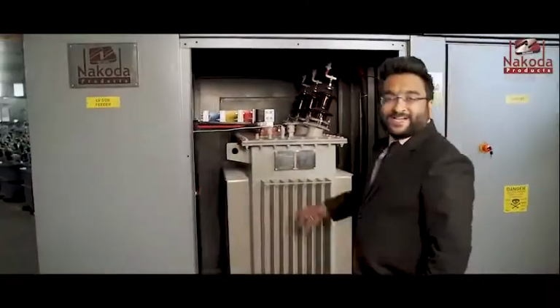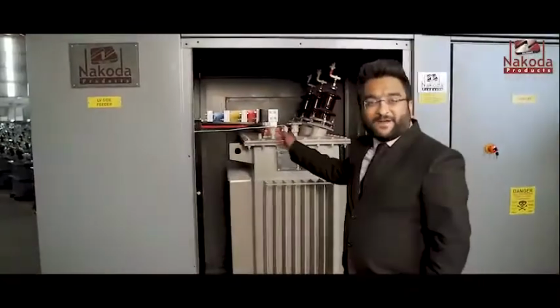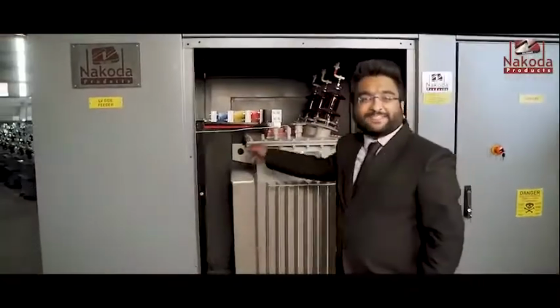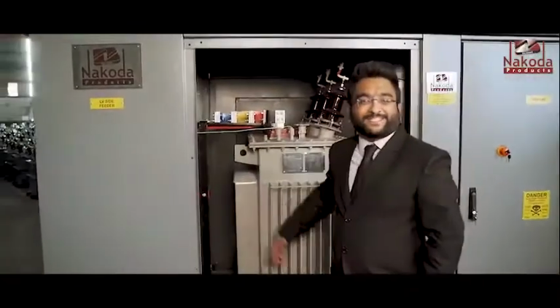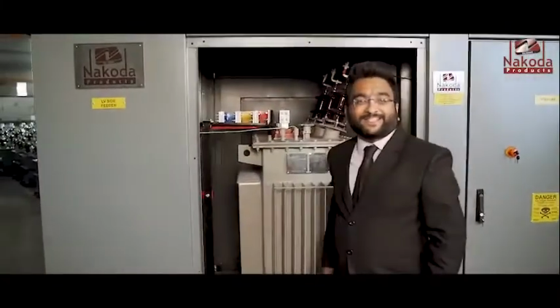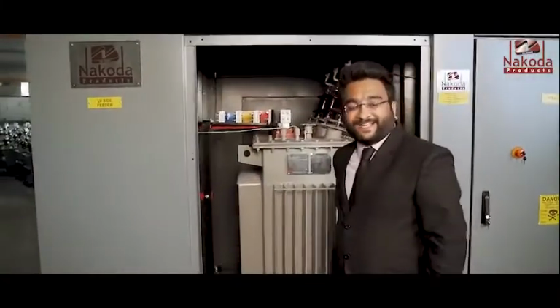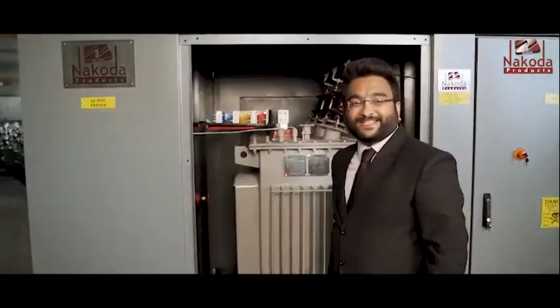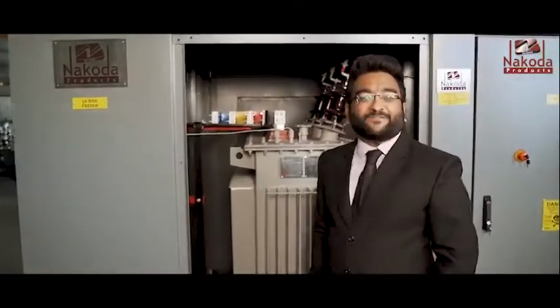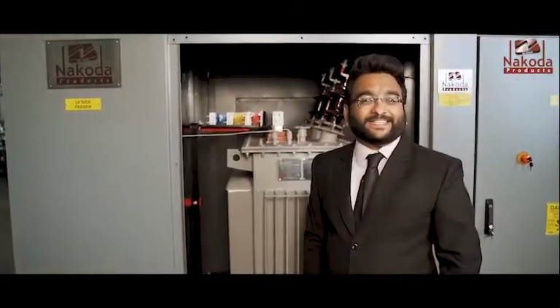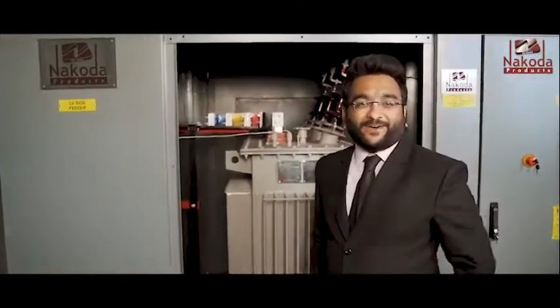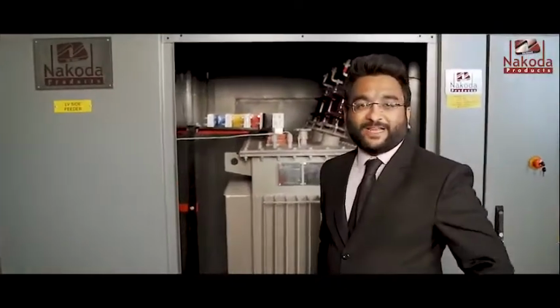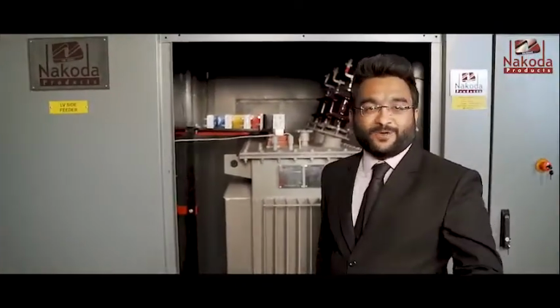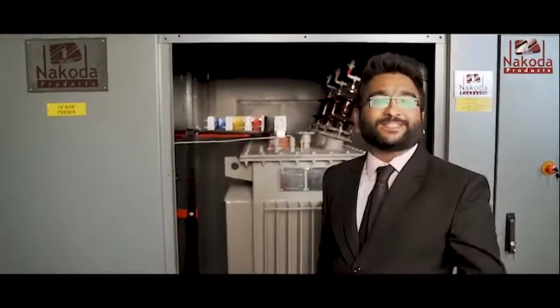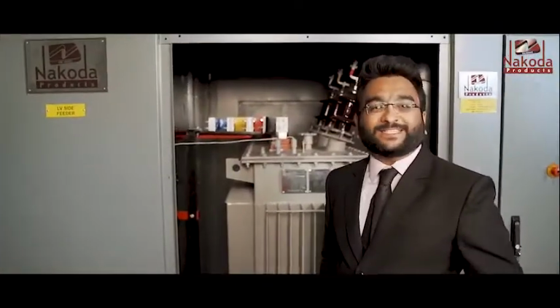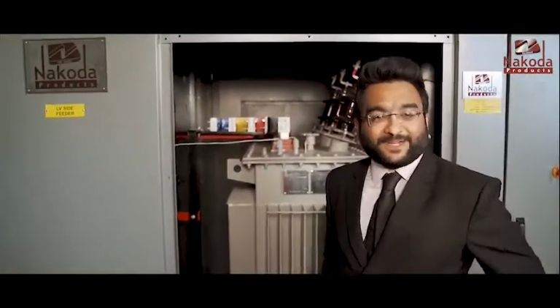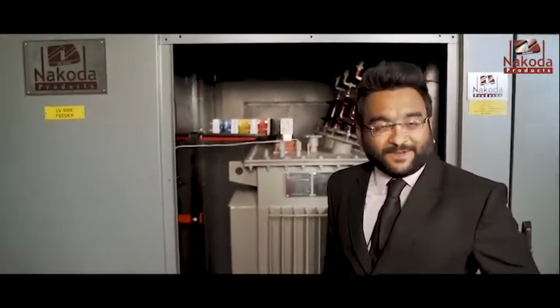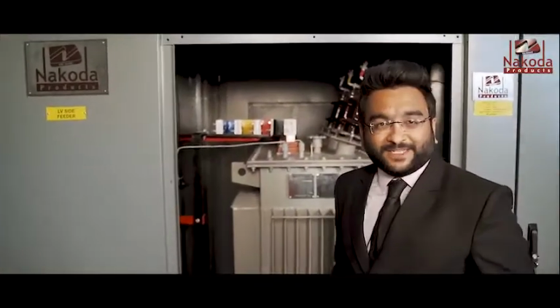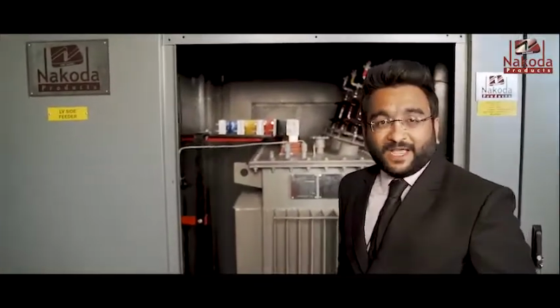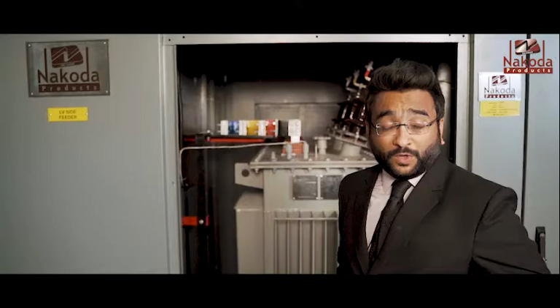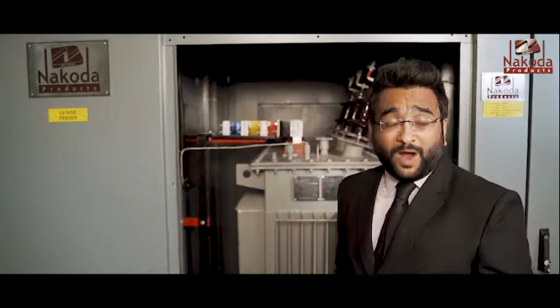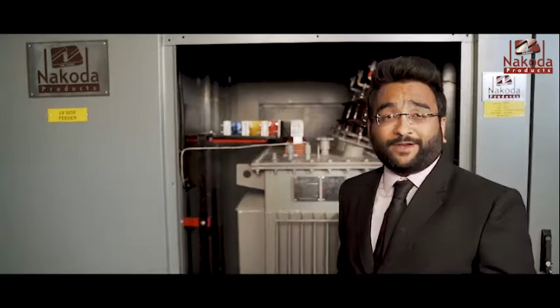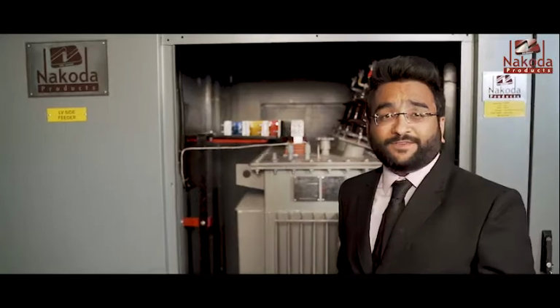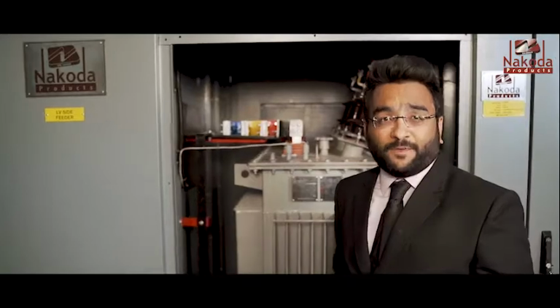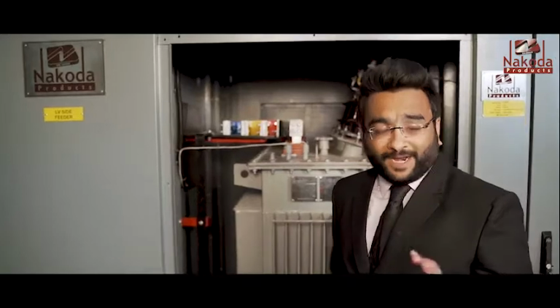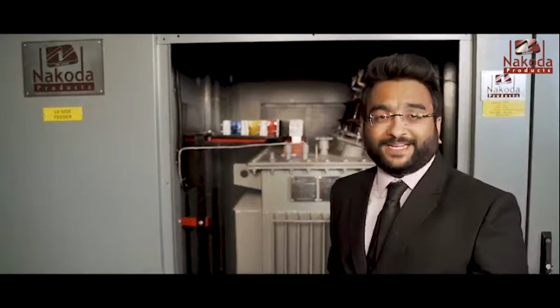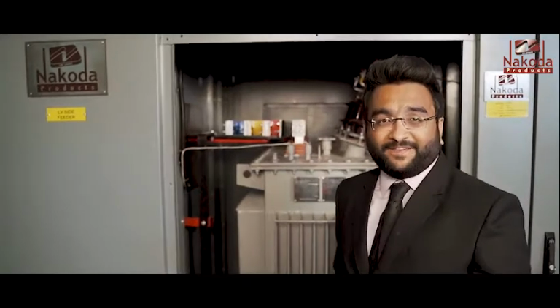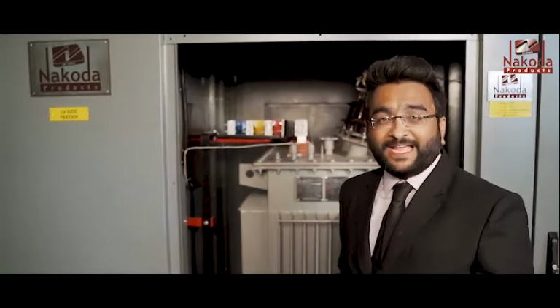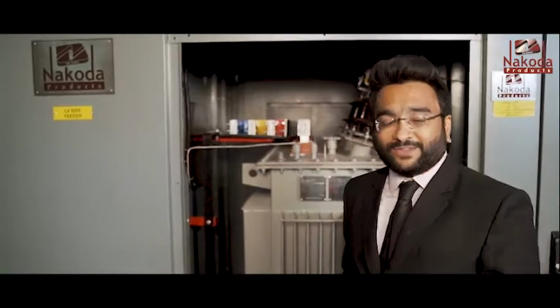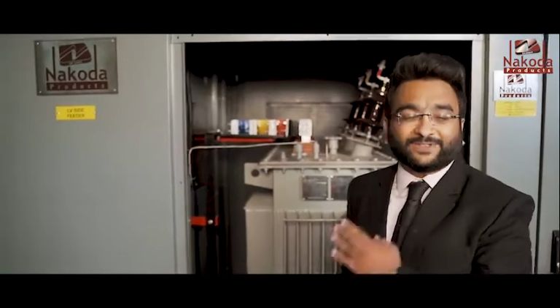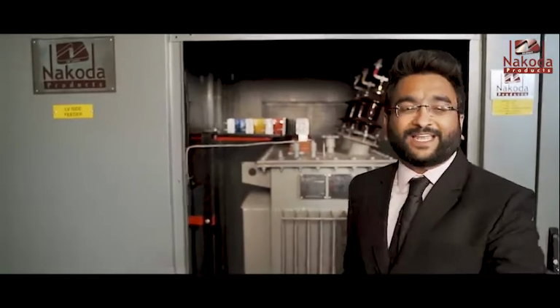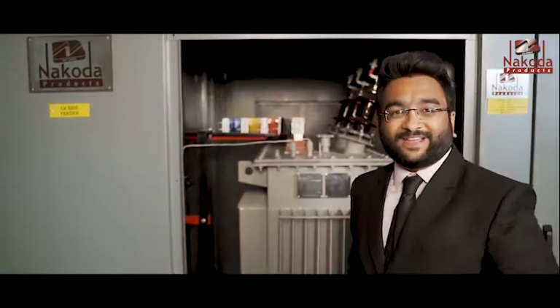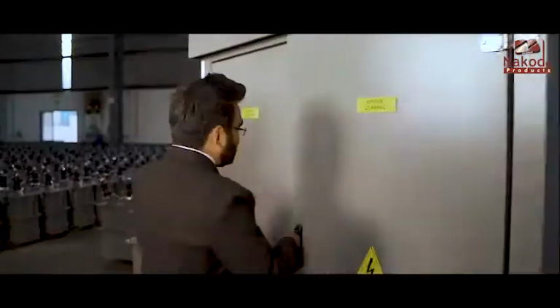The transformer section consists of ester oil cooled or dry type transformers, with a wide range from 100 kVA to 1000 kVA.